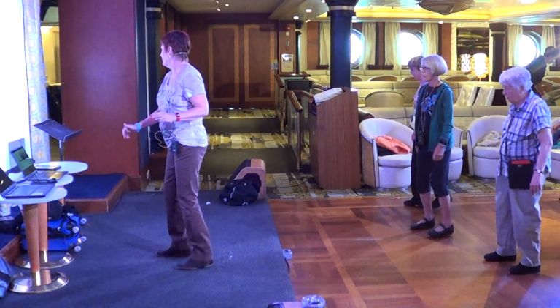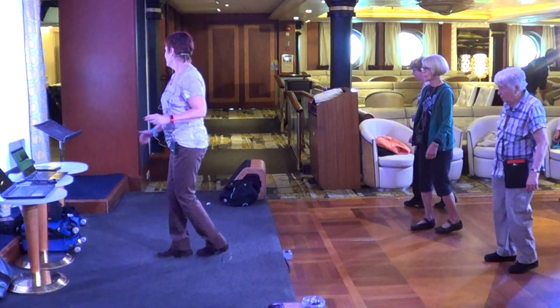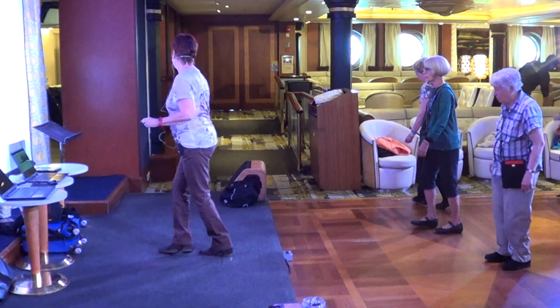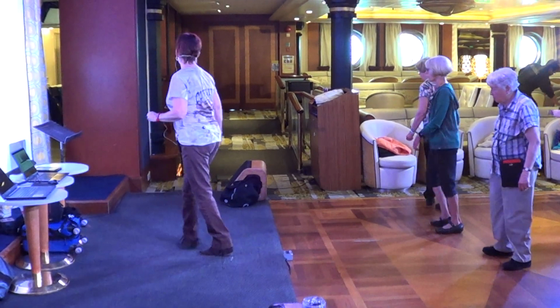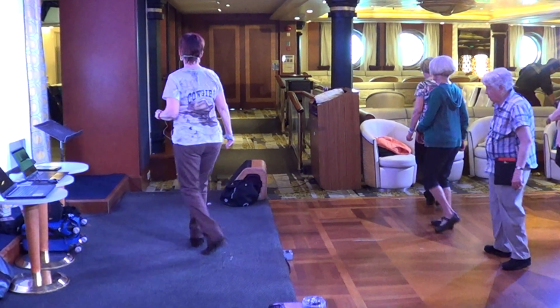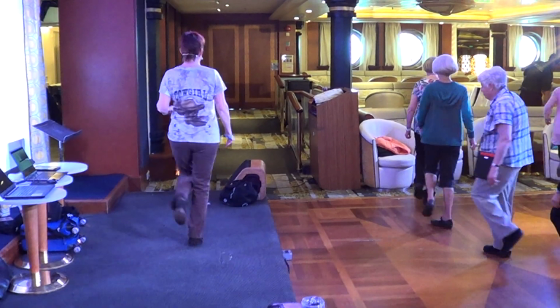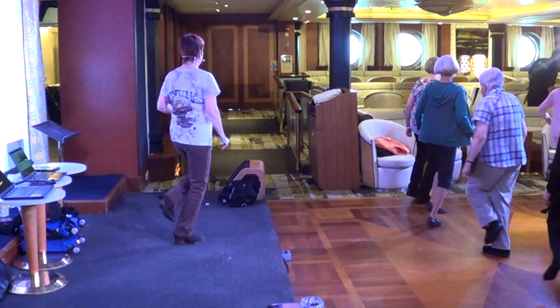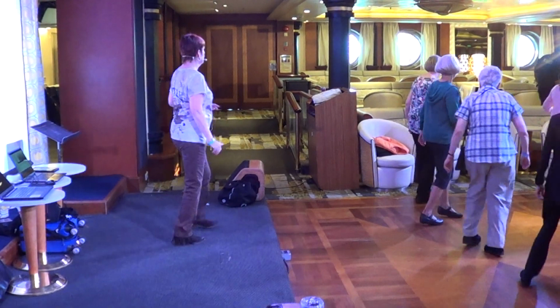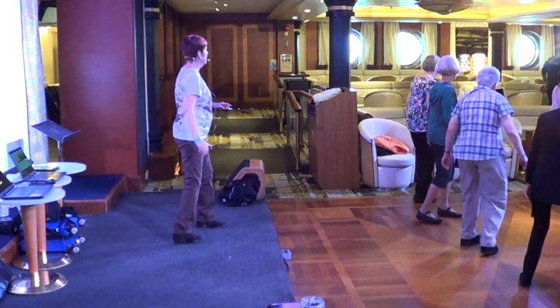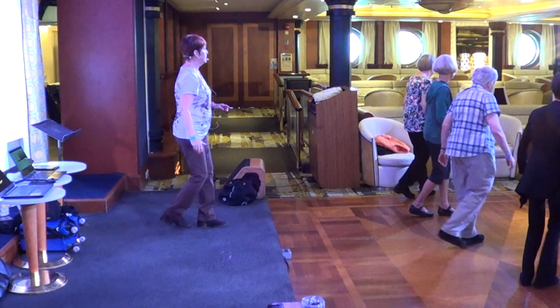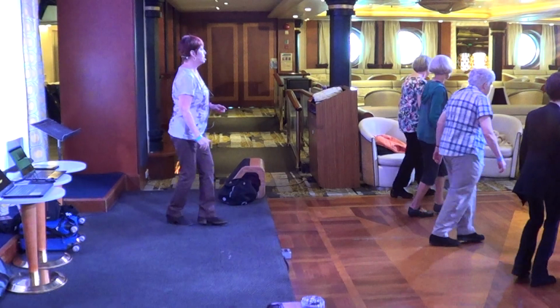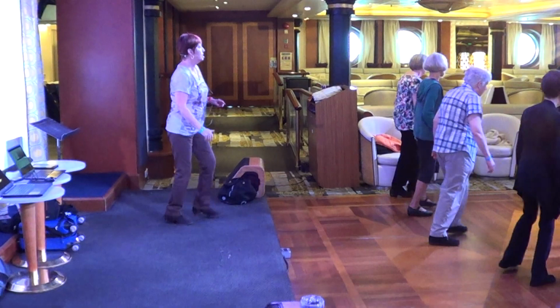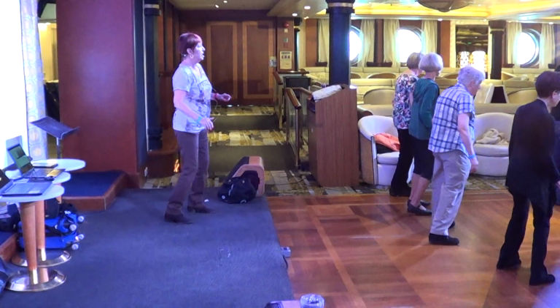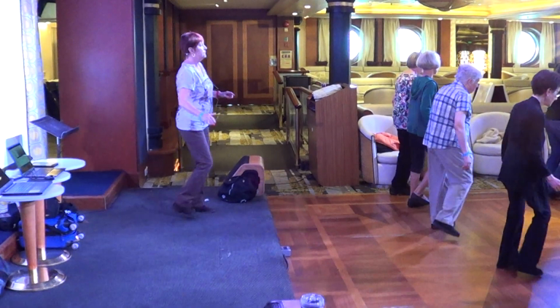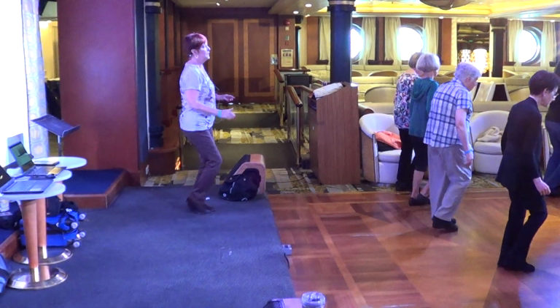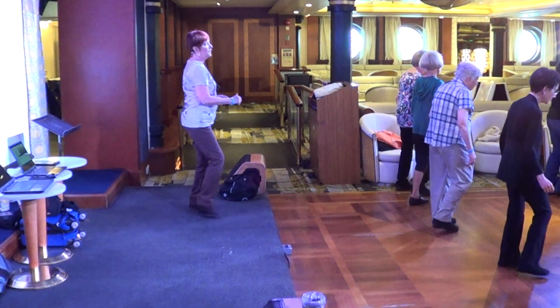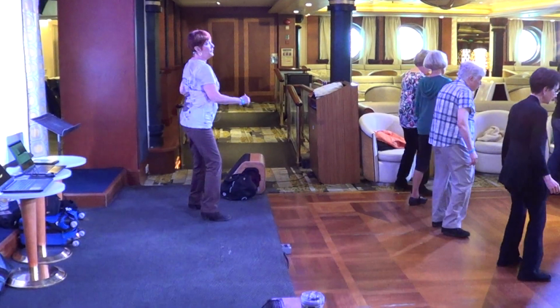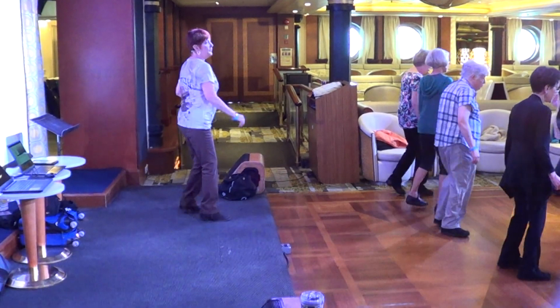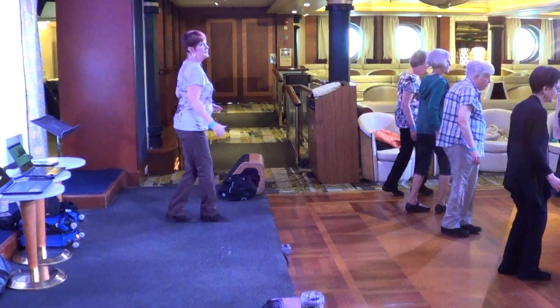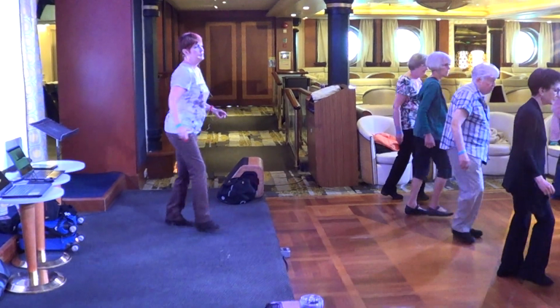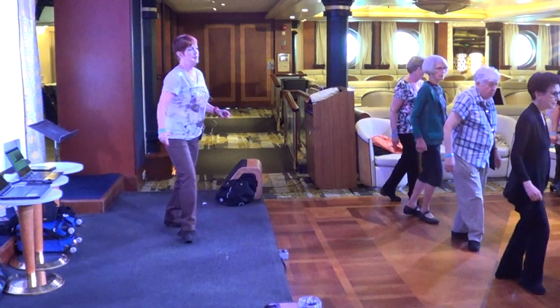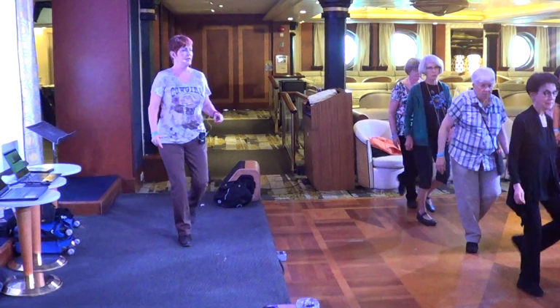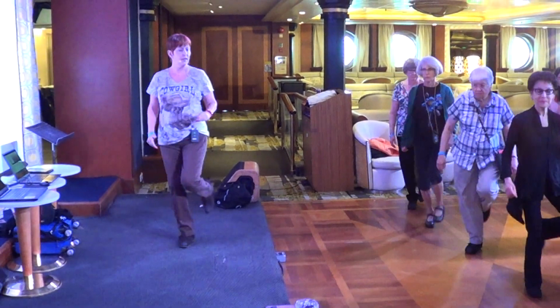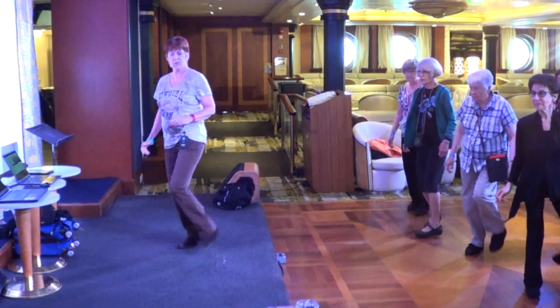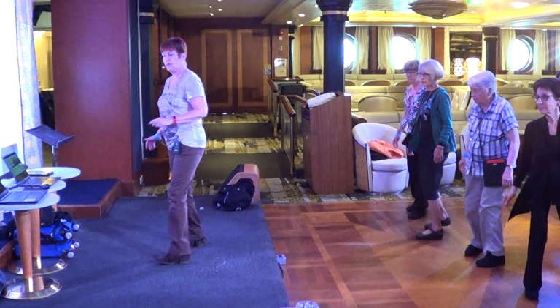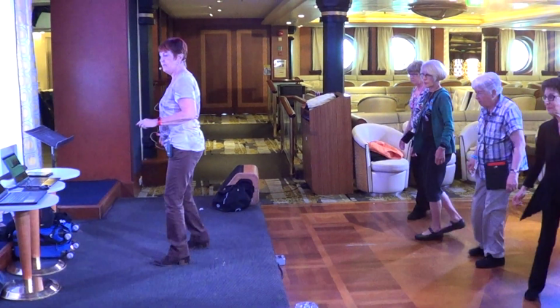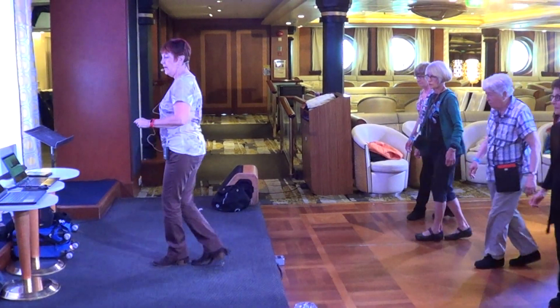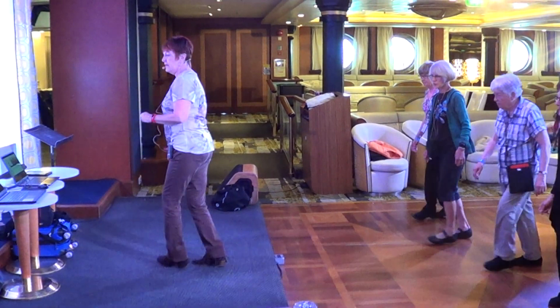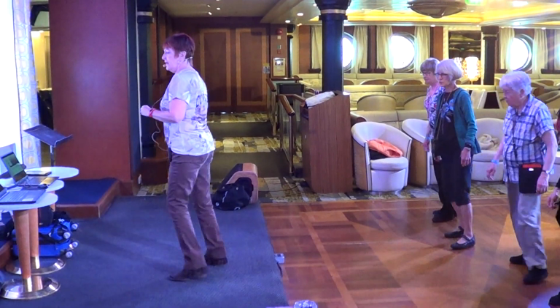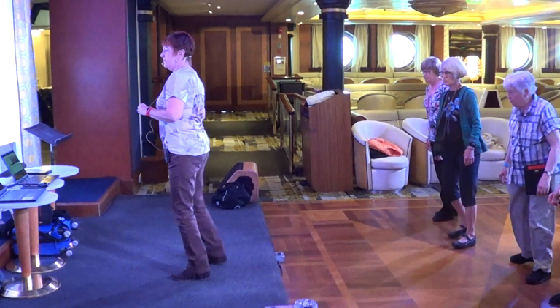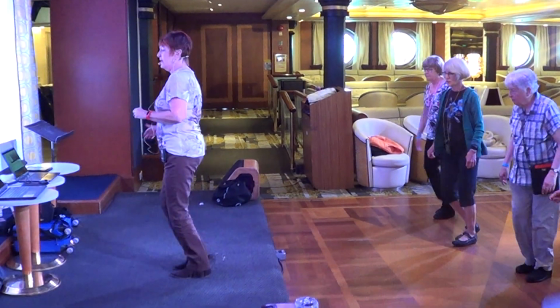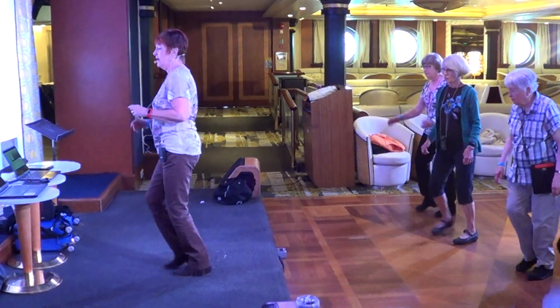Great punch to the right, pitch. Great punch to the left. Great punch to the right, pitch. Great punch, left, now.